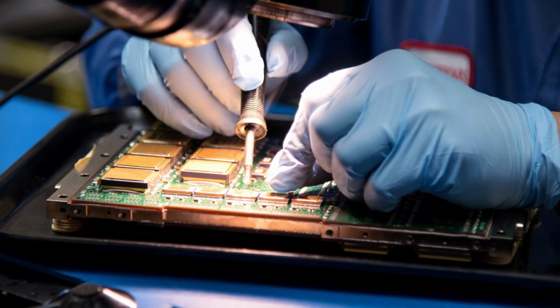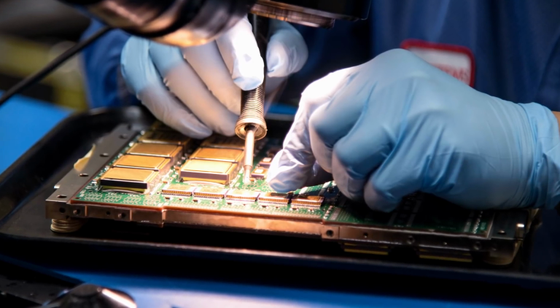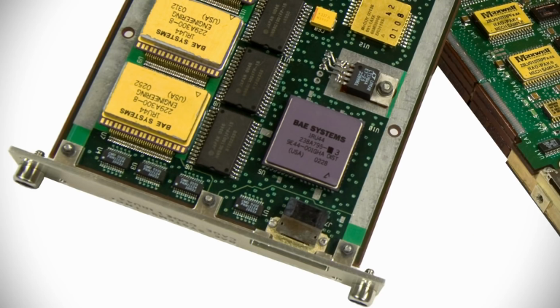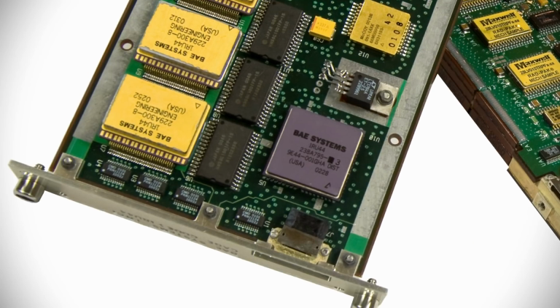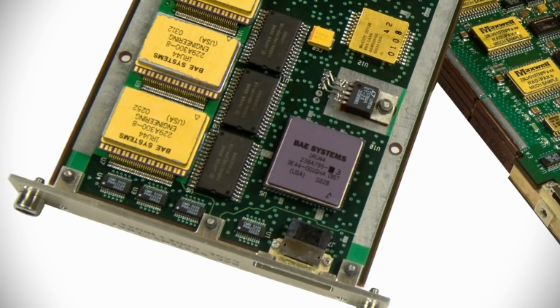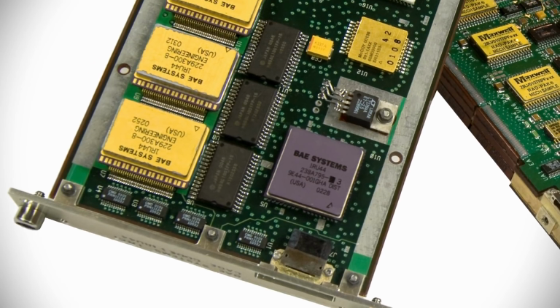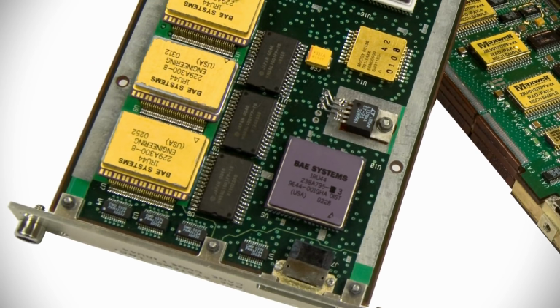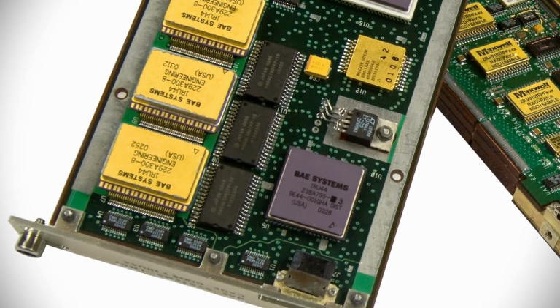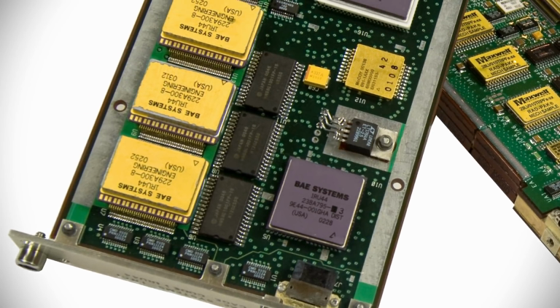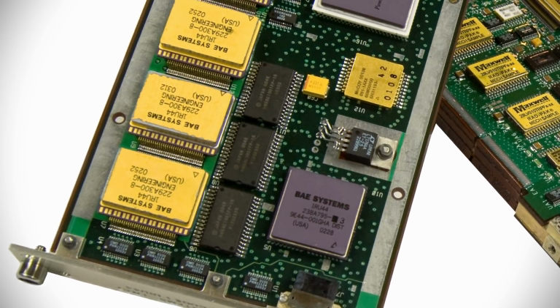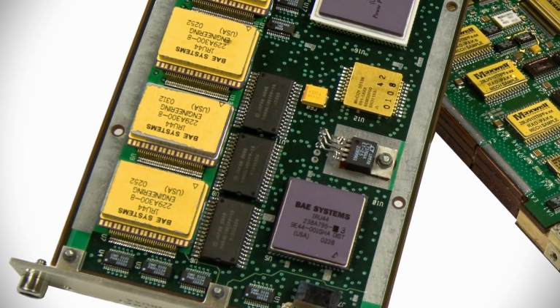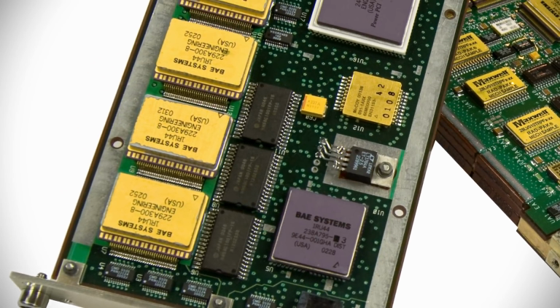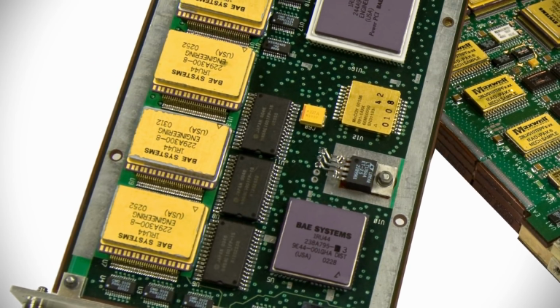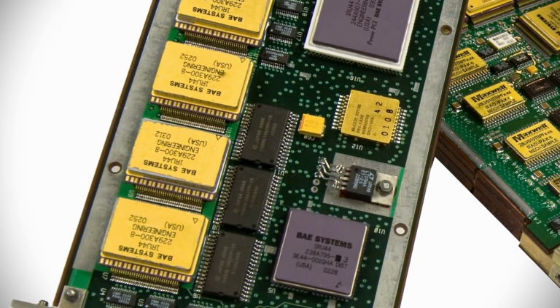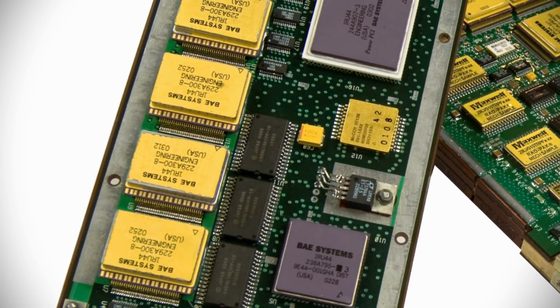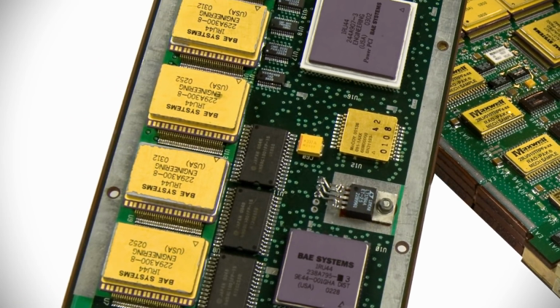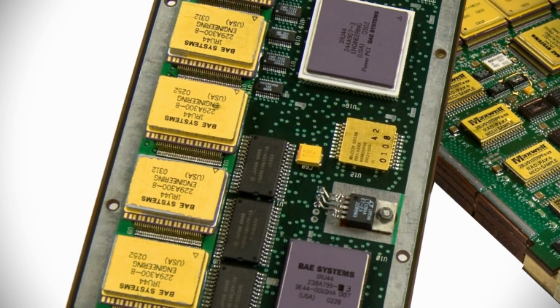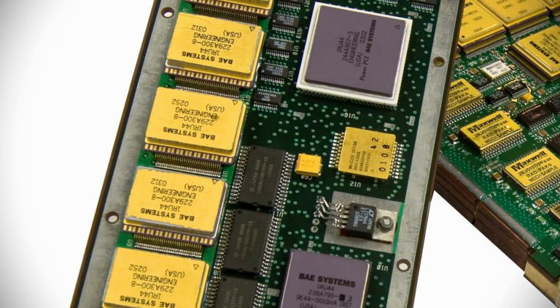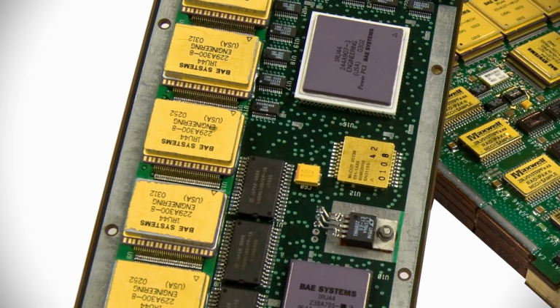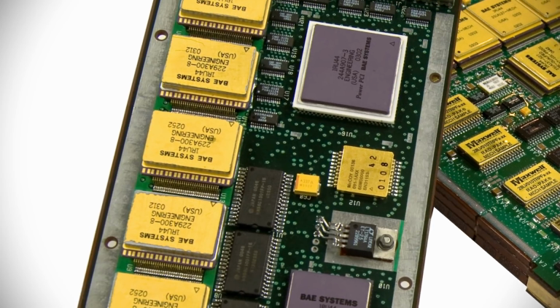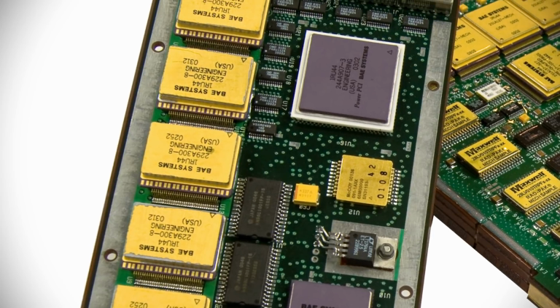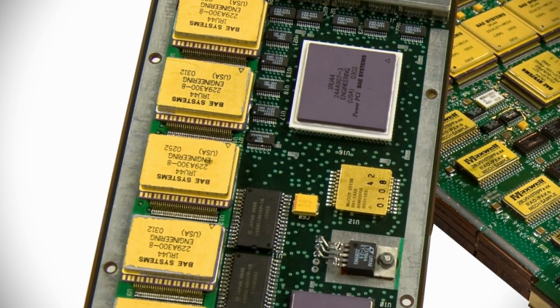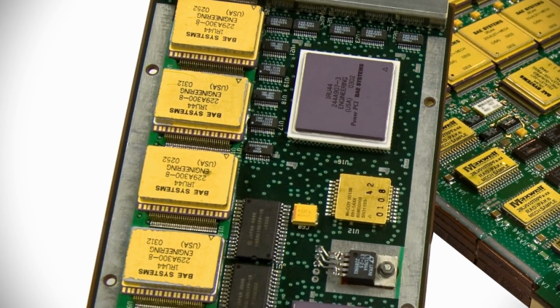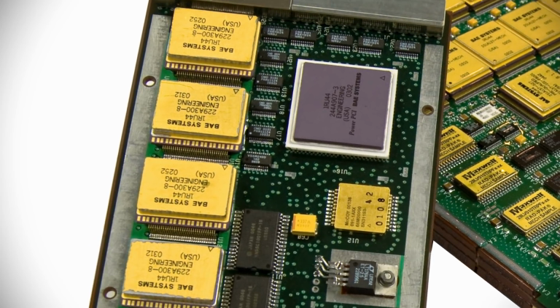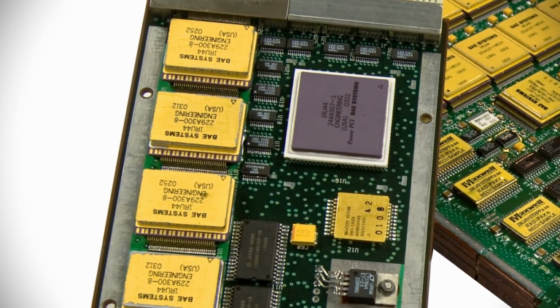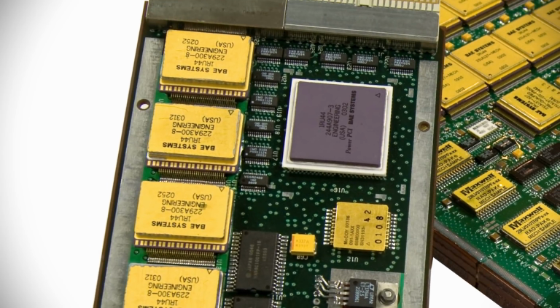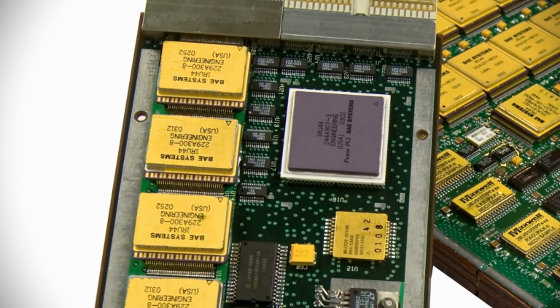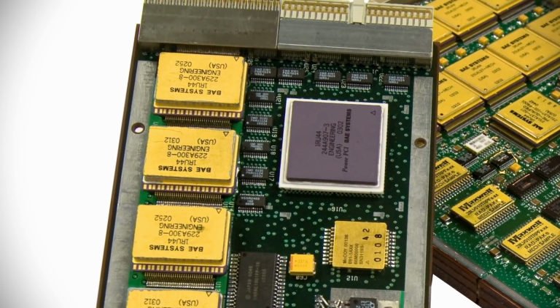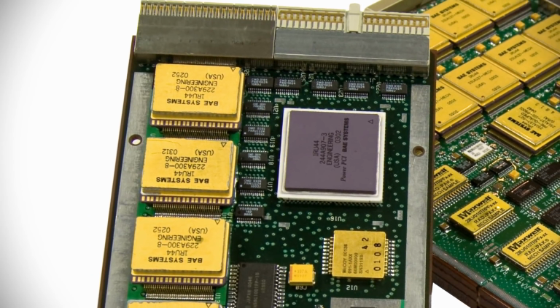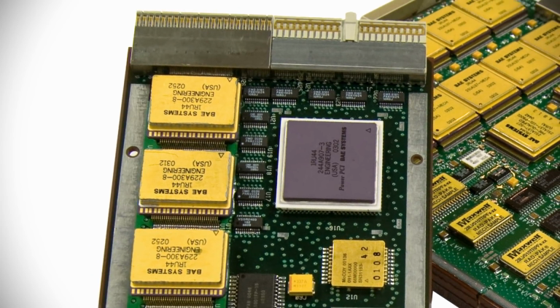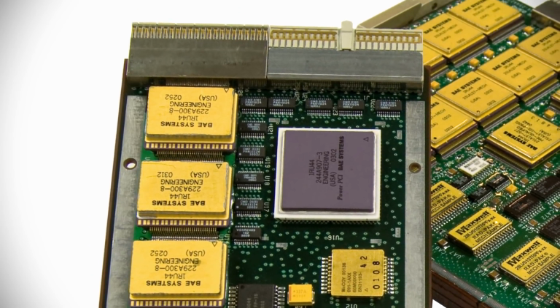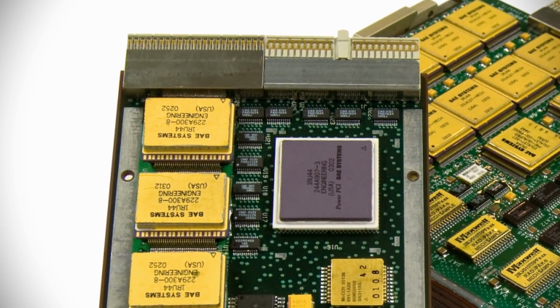Each computer has 256 kilobytes of EEPROM, 256 megabytes of DRAM, and 2 gigabytes of flash memory.